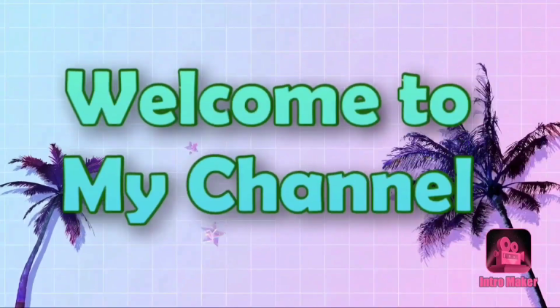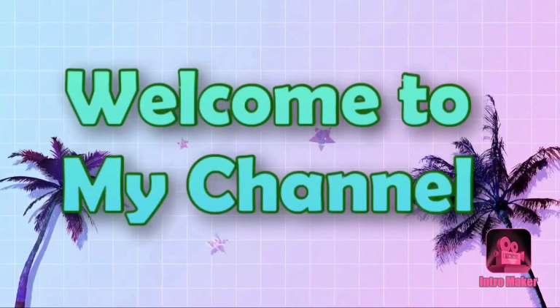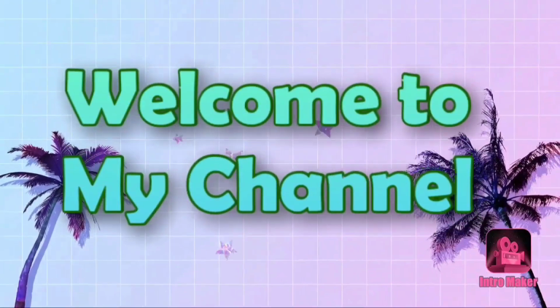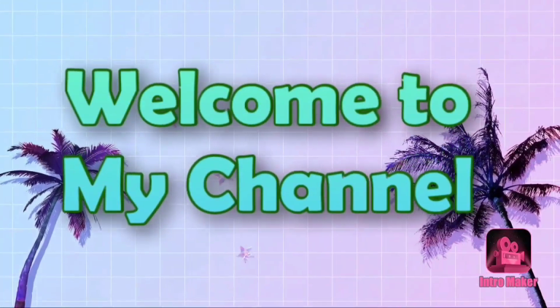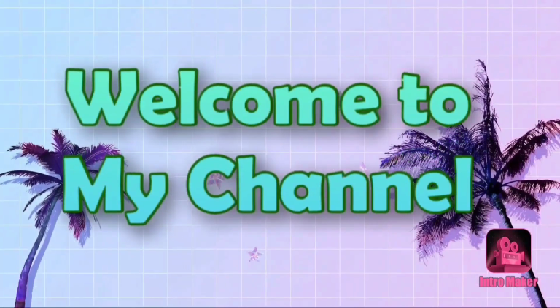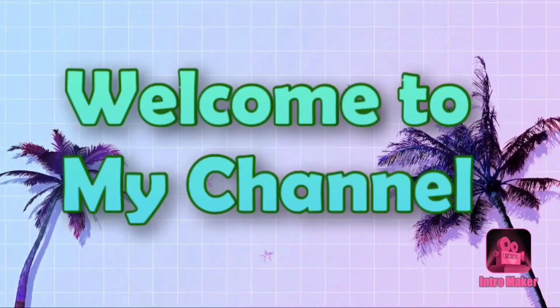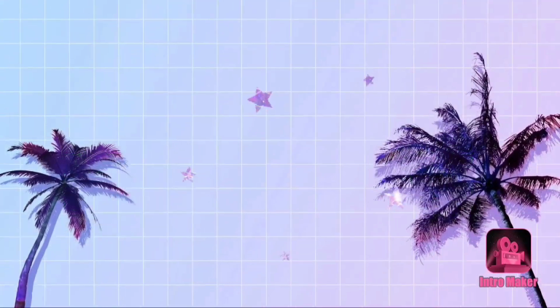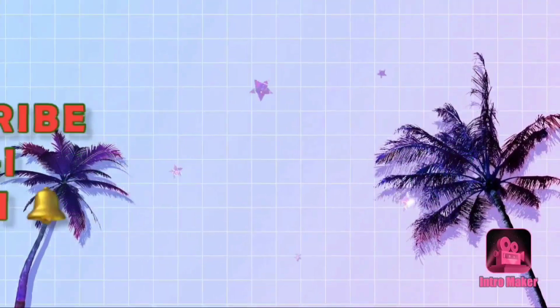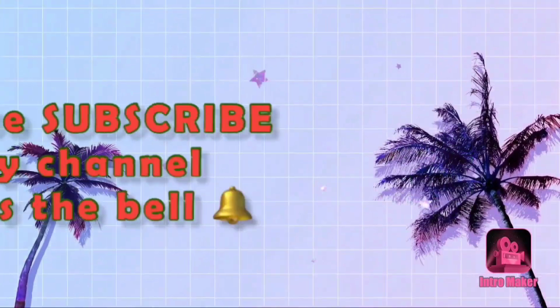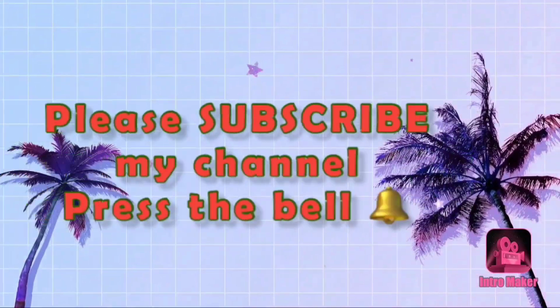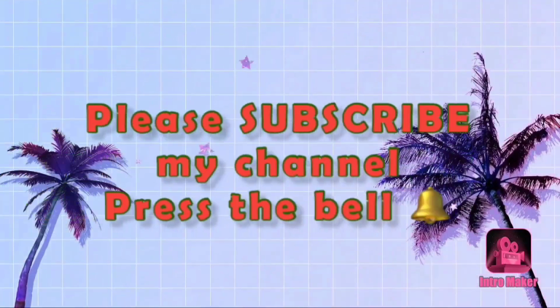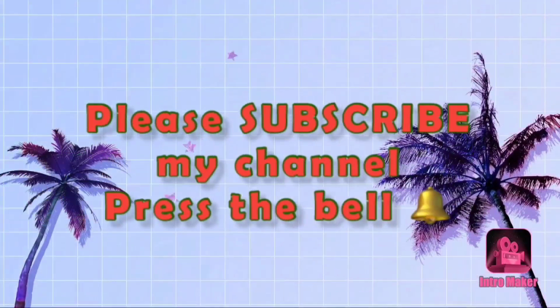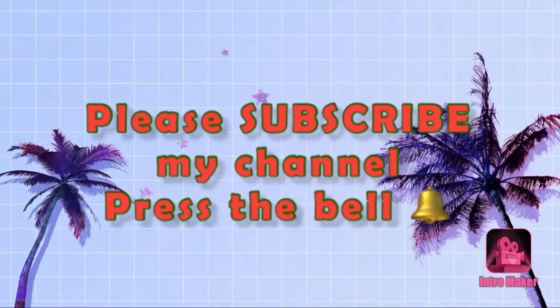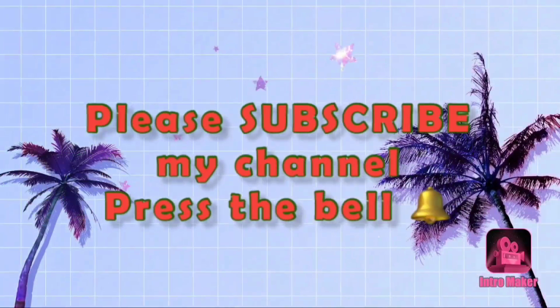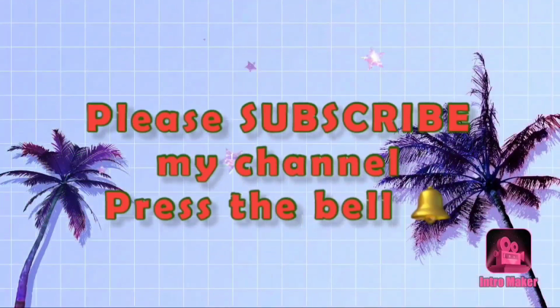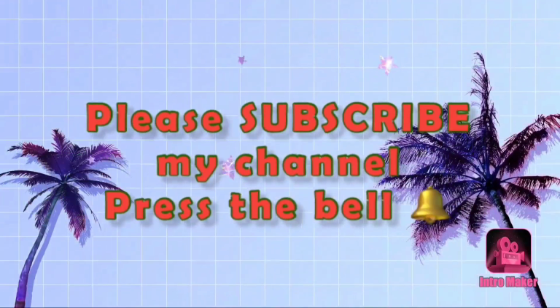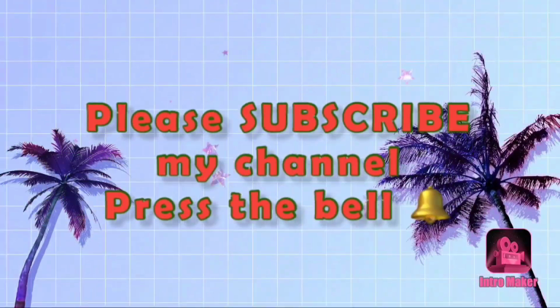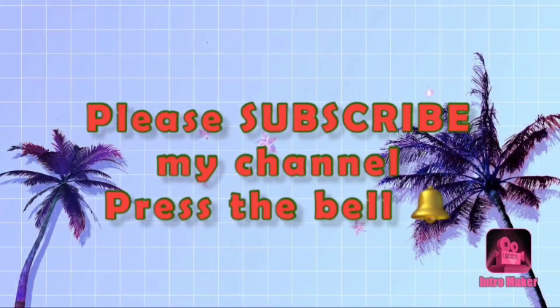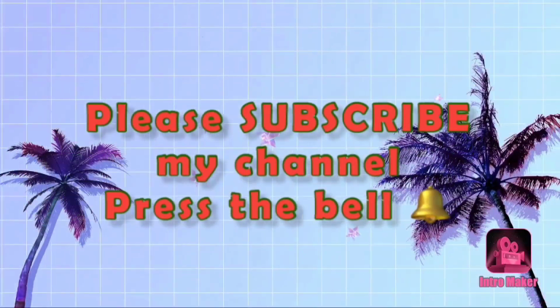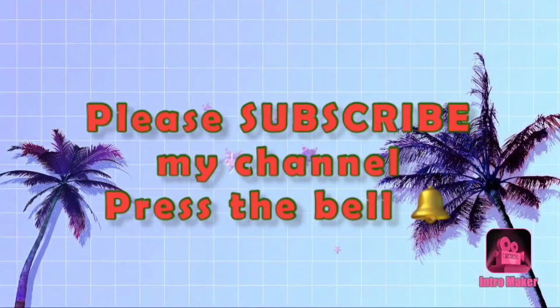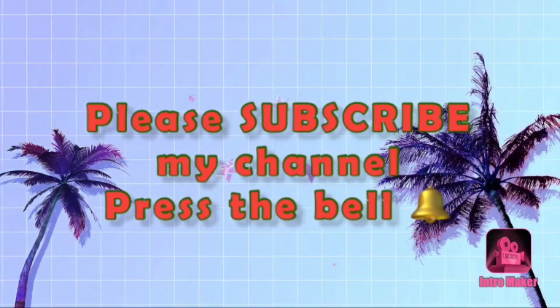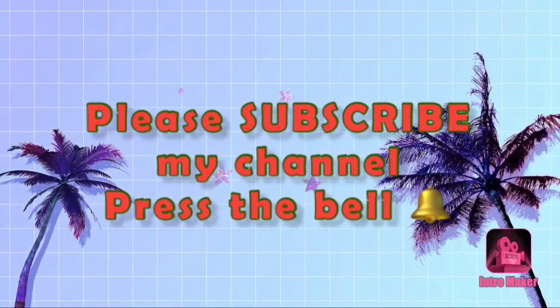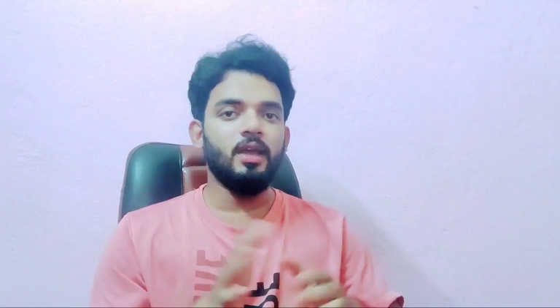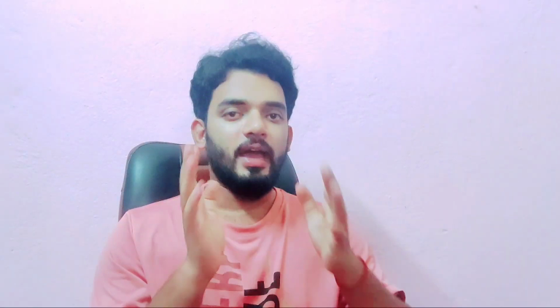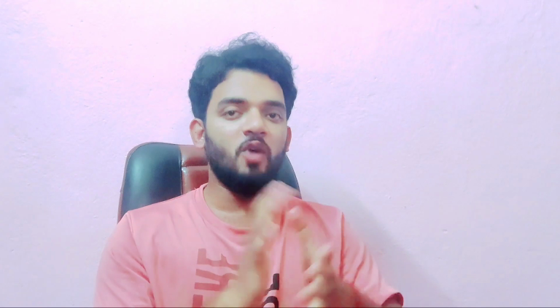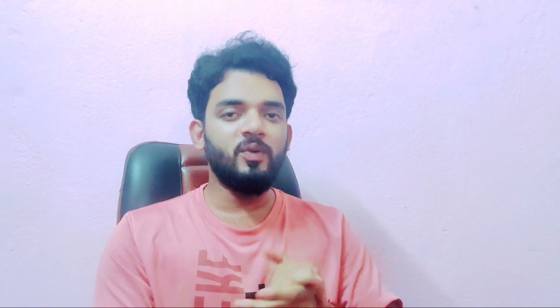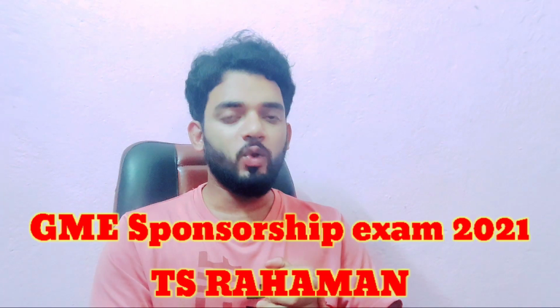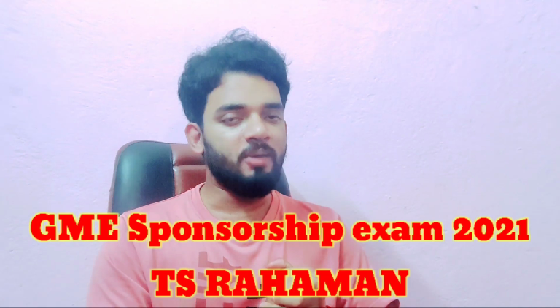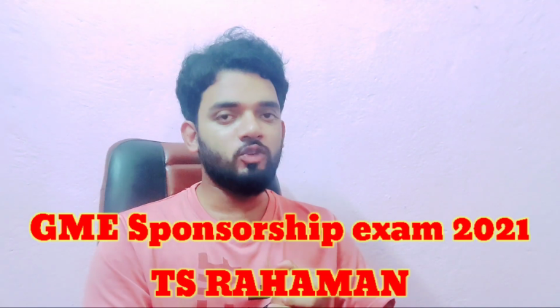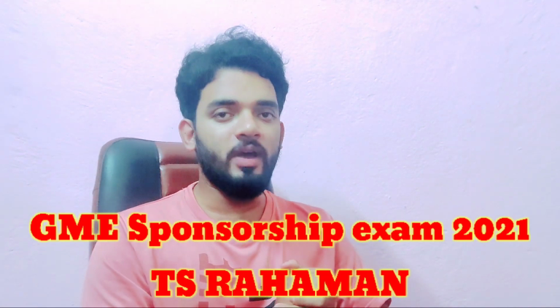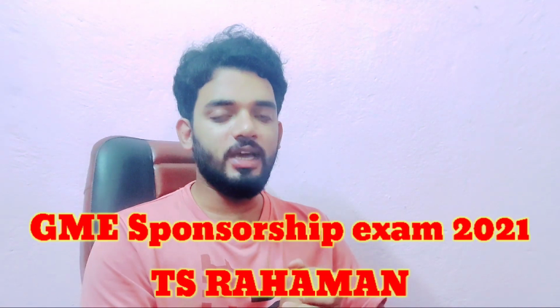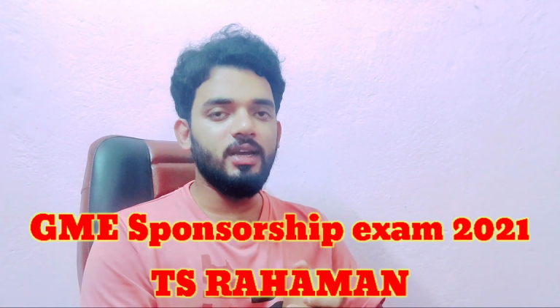Welcome to my channel. Please subscribe and press the bell icon. Hello everyone, welcome back to my channel.